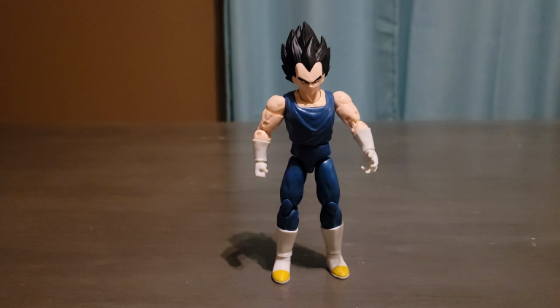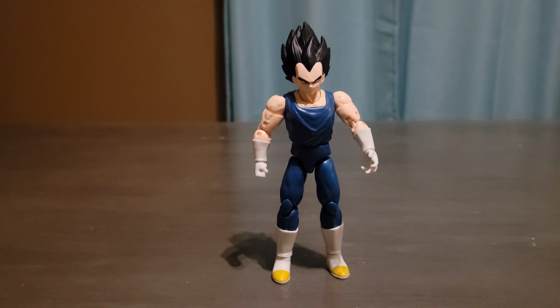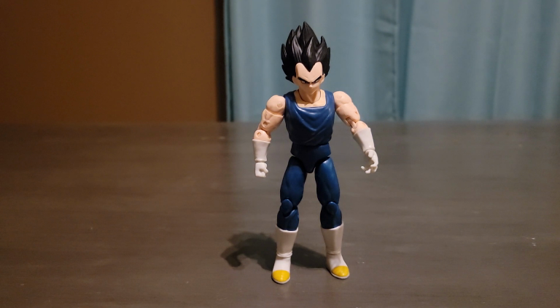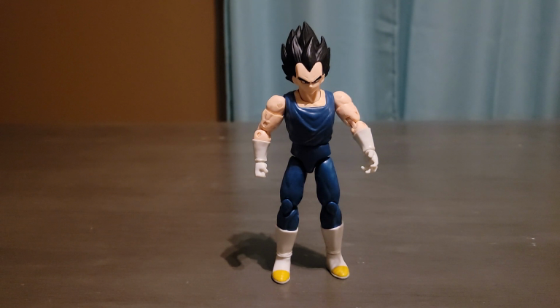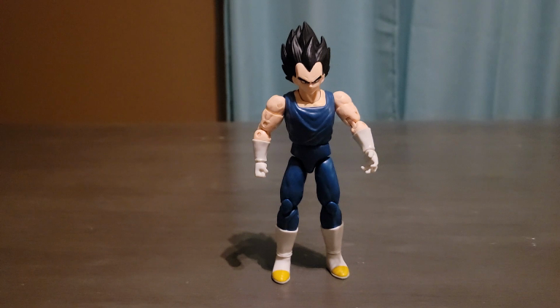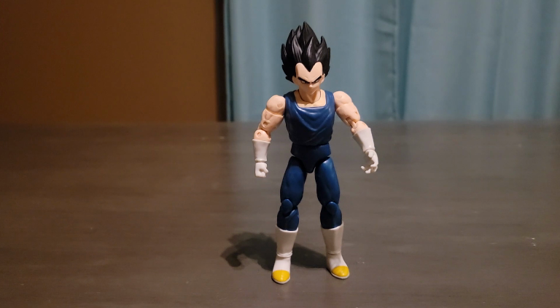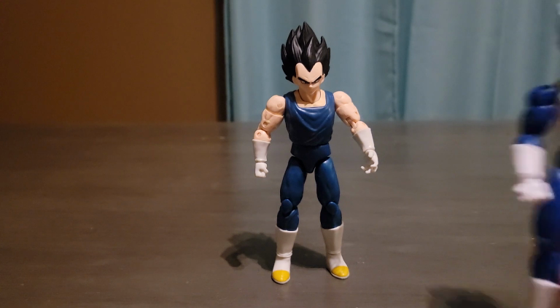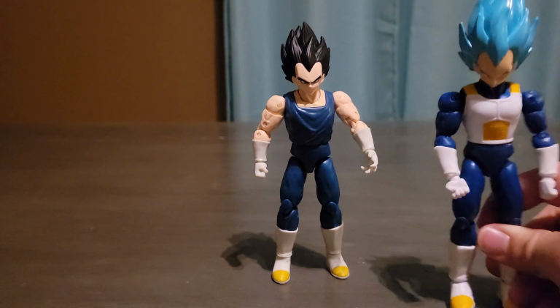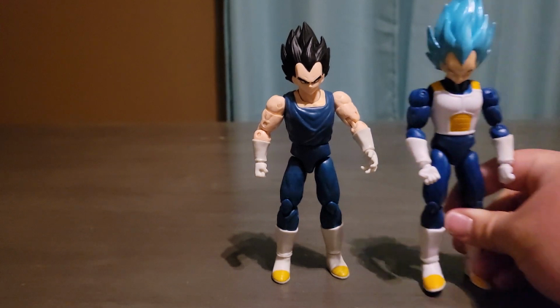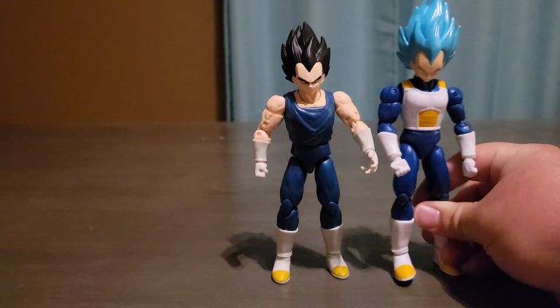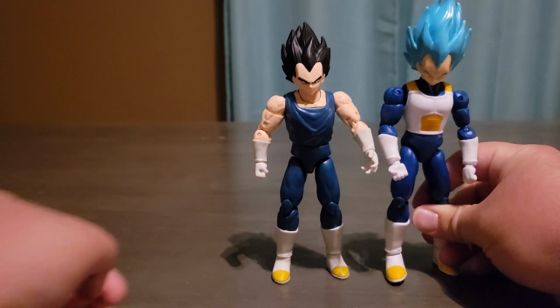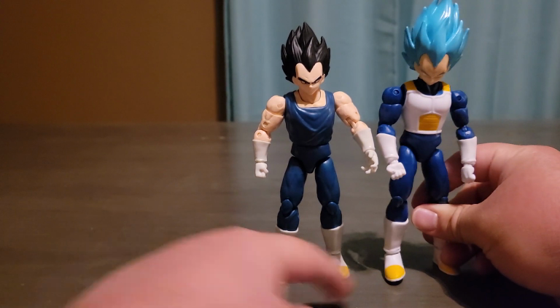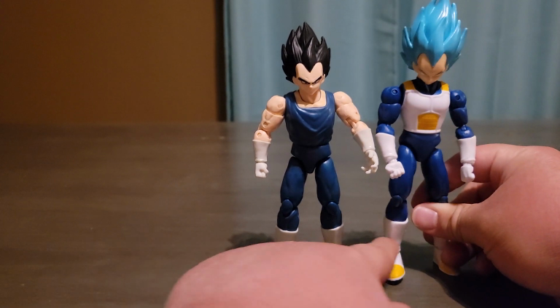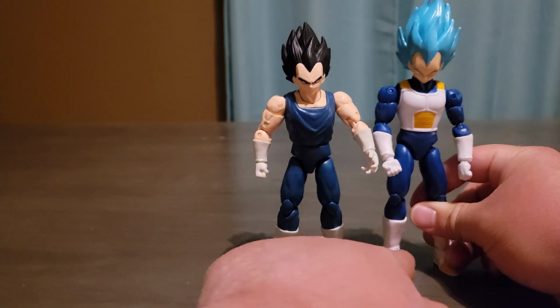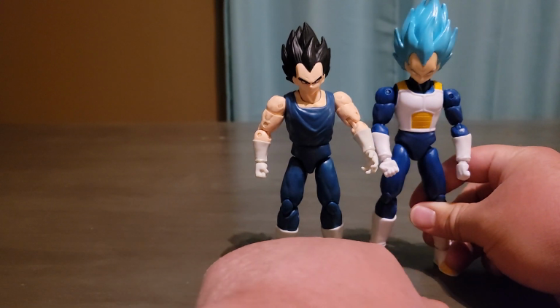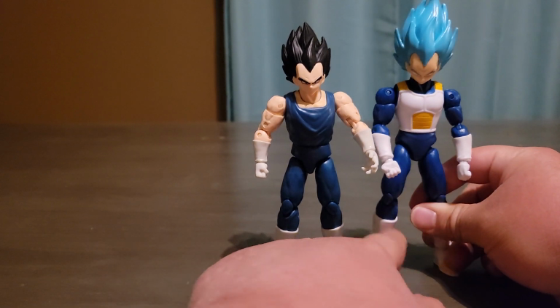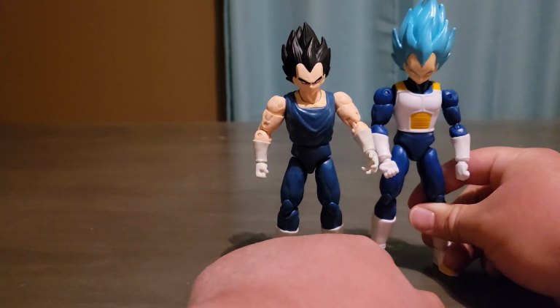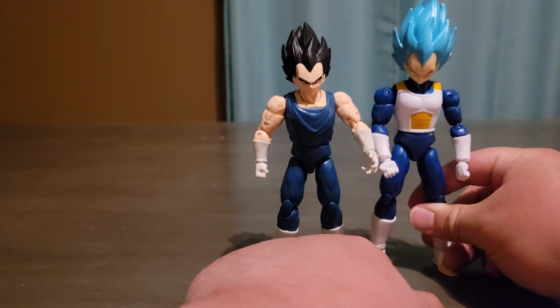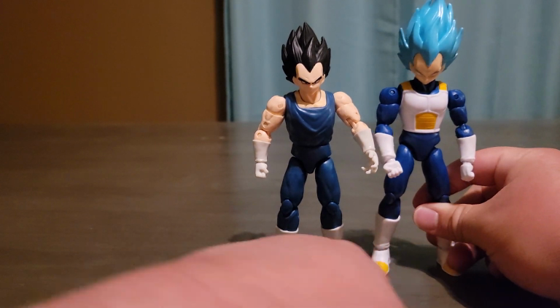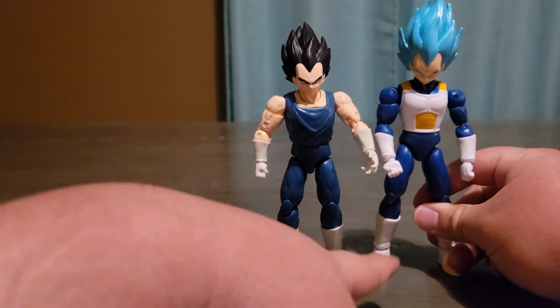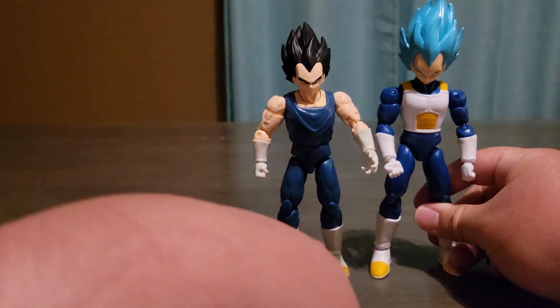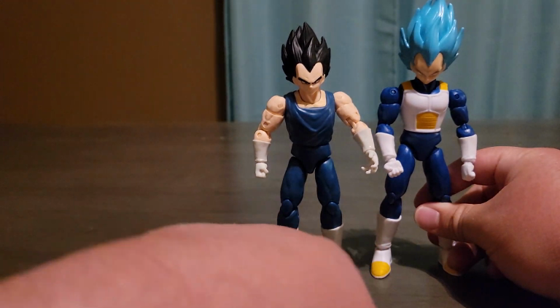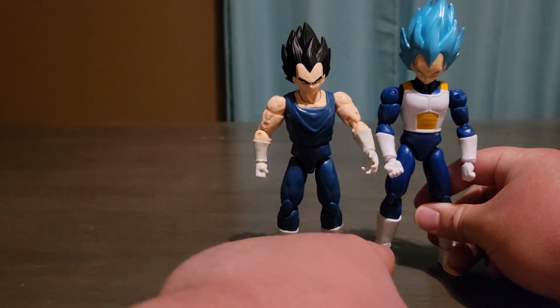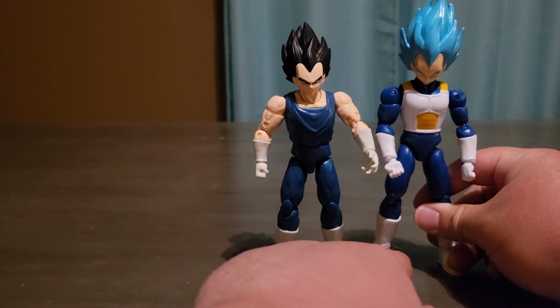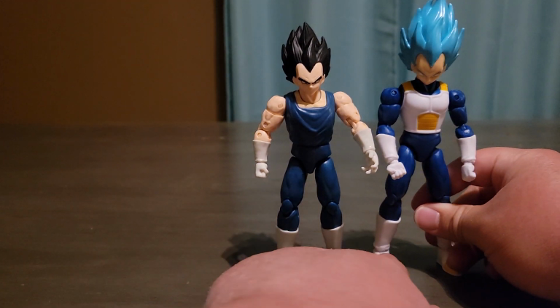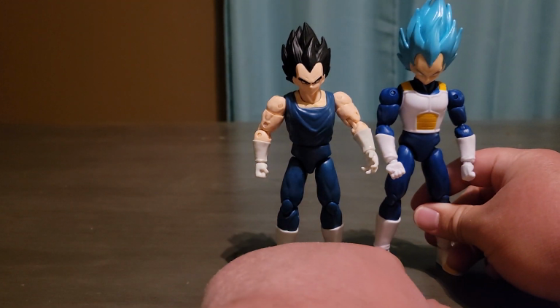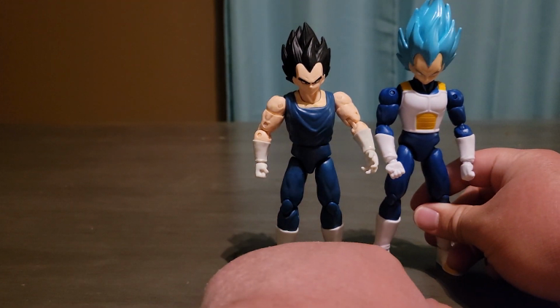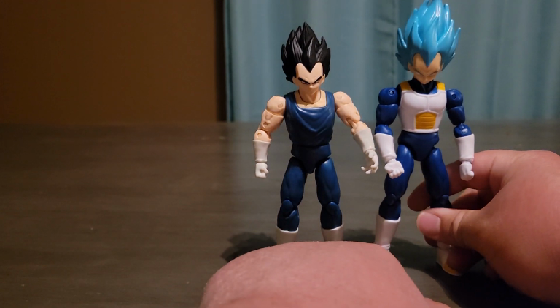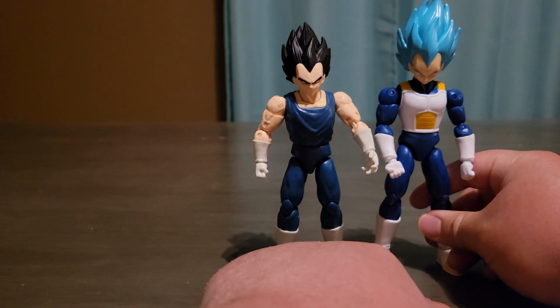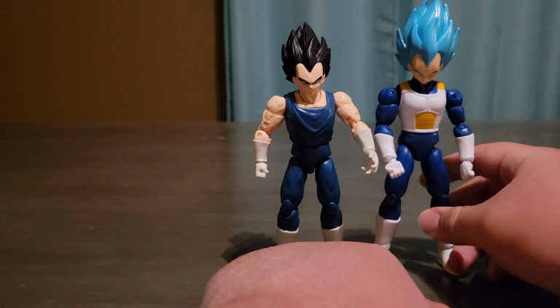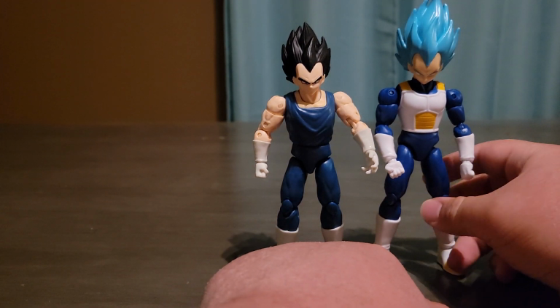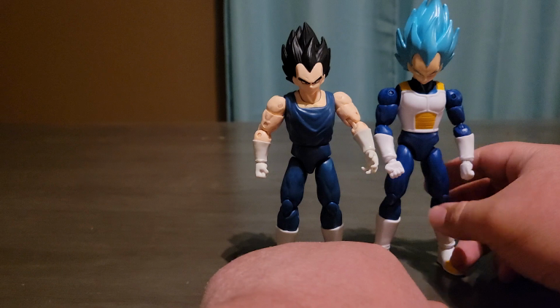First, before I start this review, I wanted to show a comparison between this regular Vegeta and the super saiyan blue Vegeta.